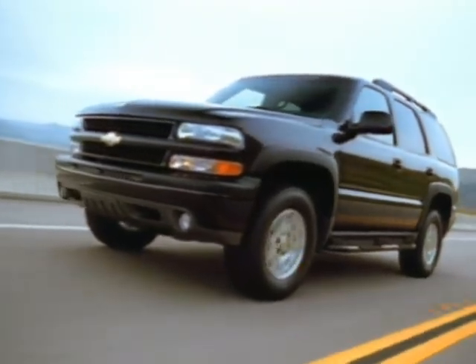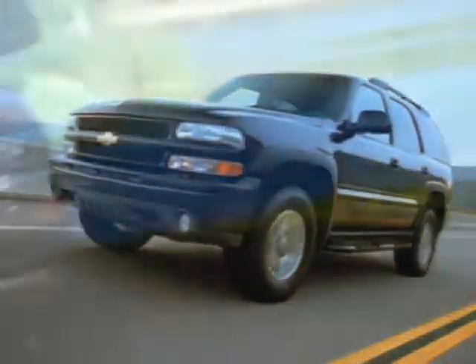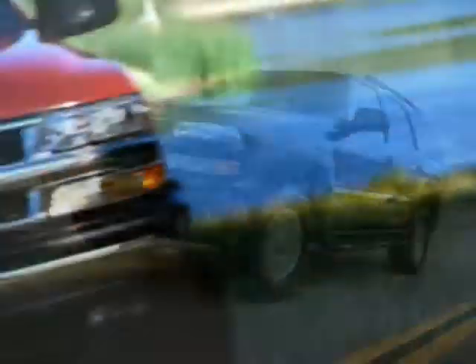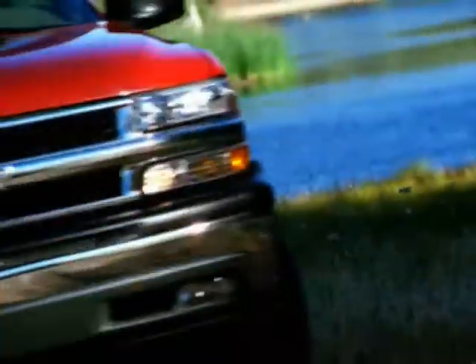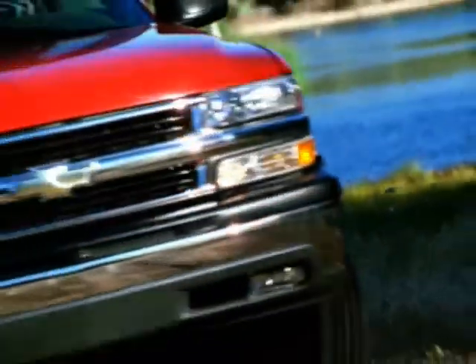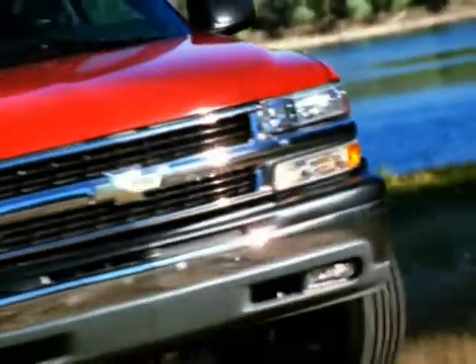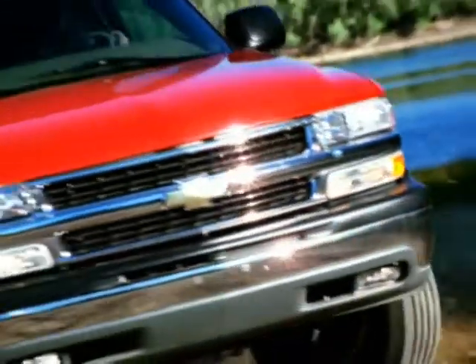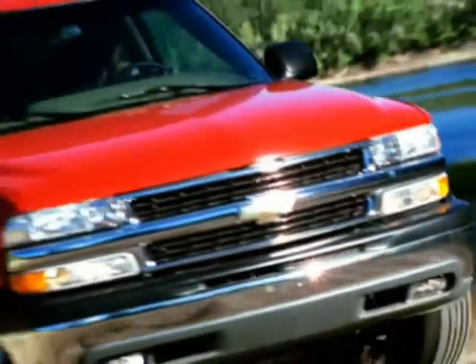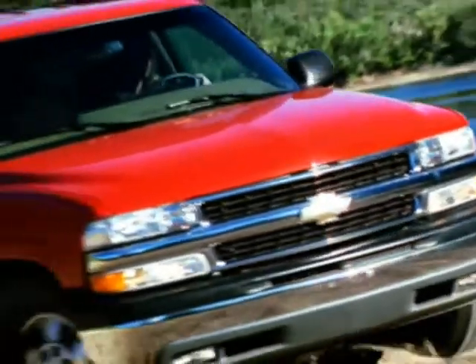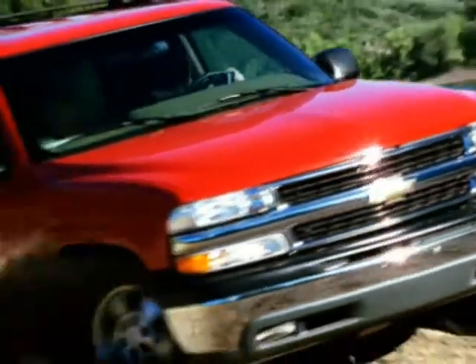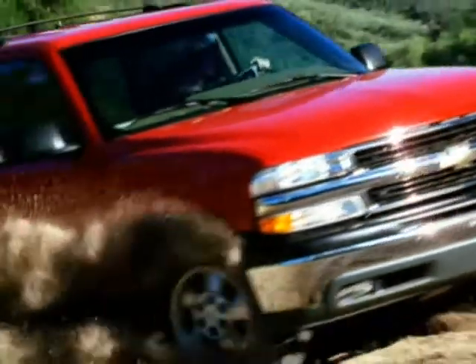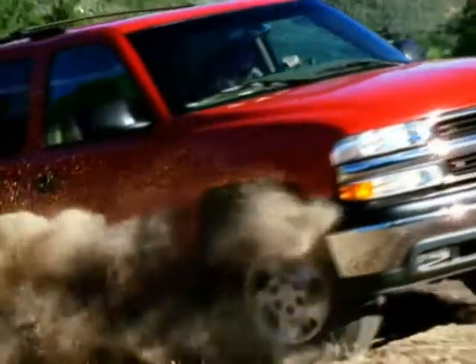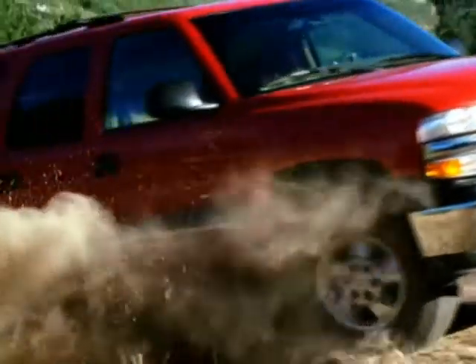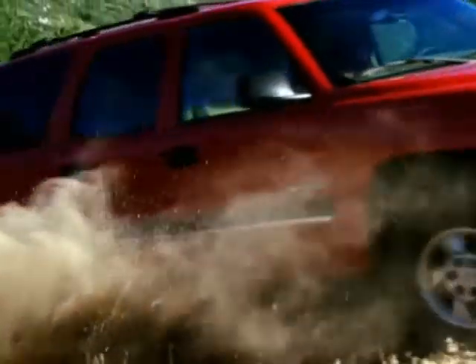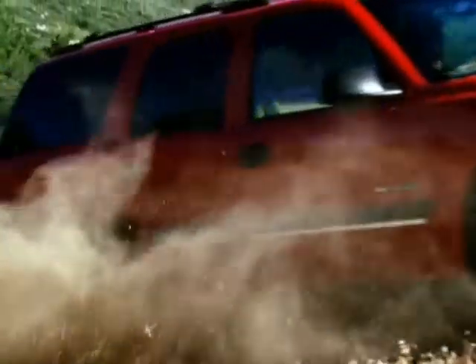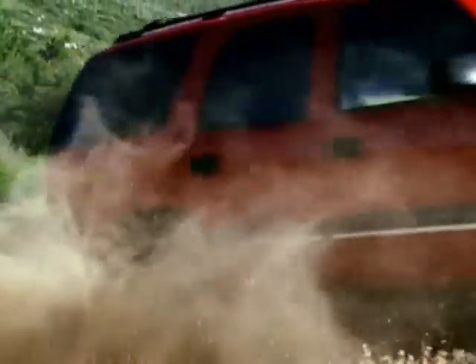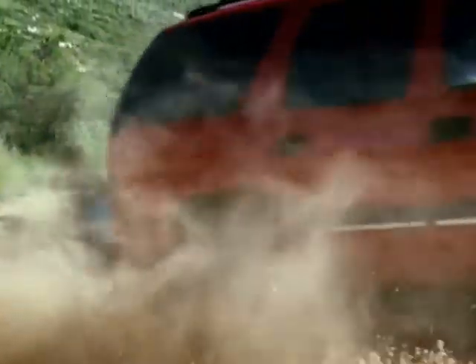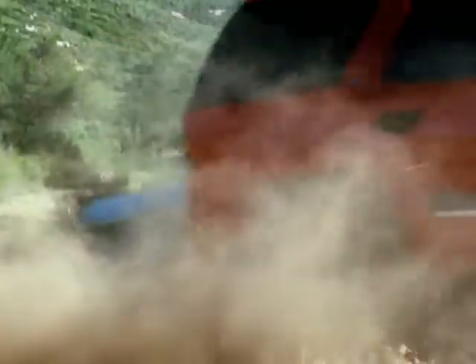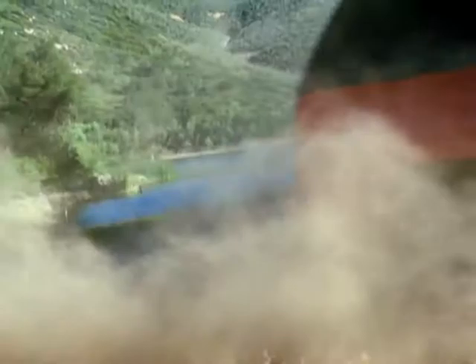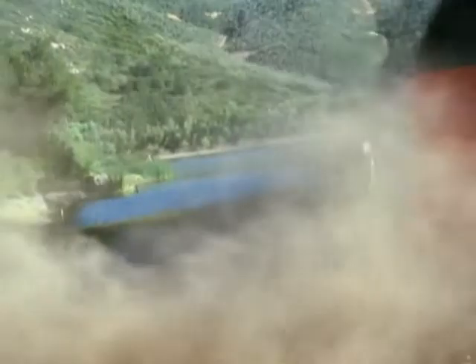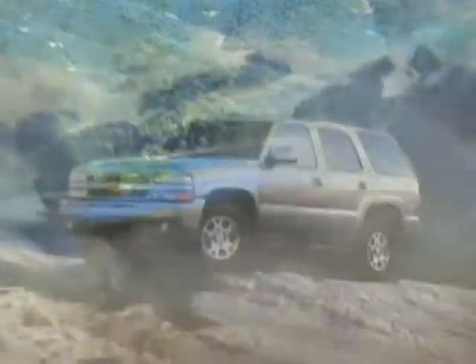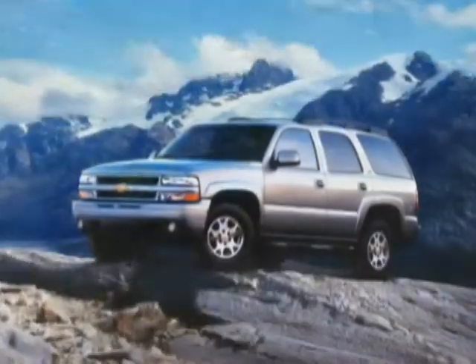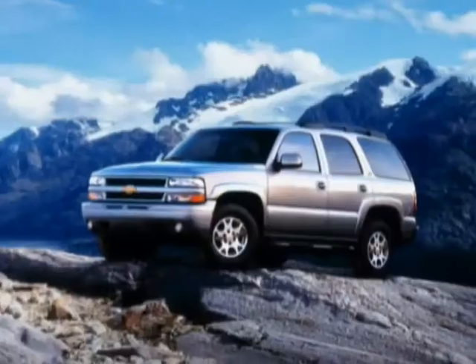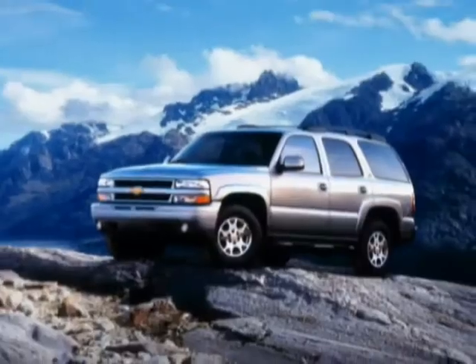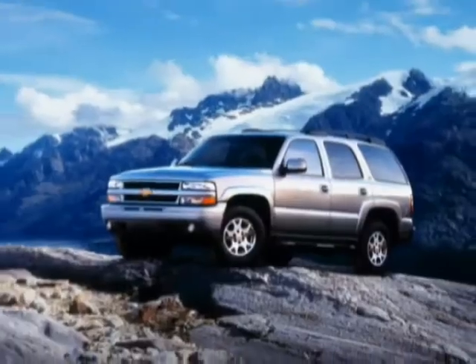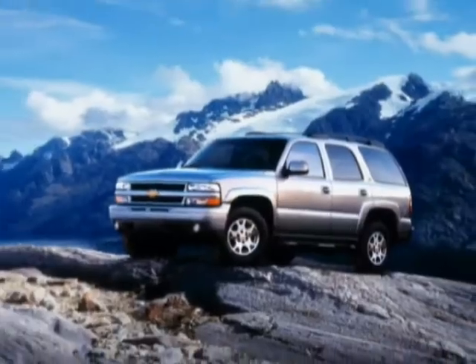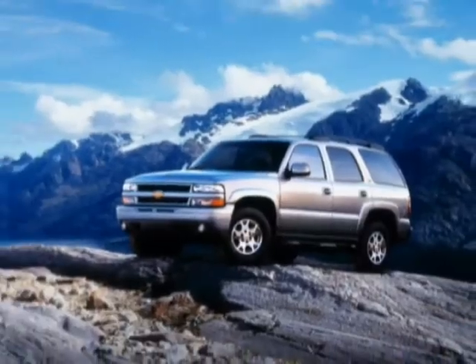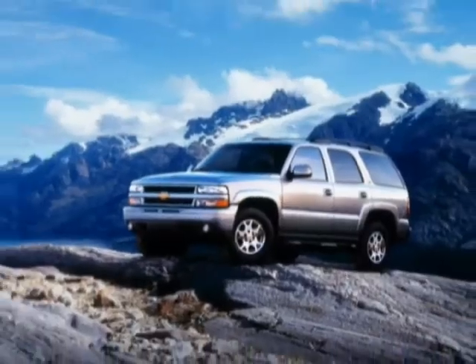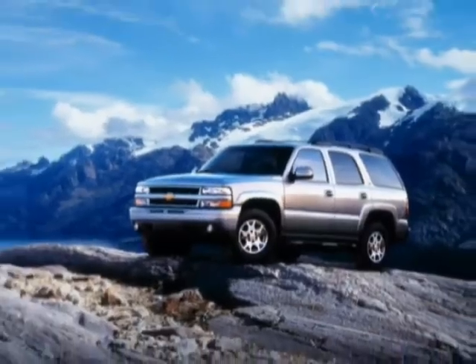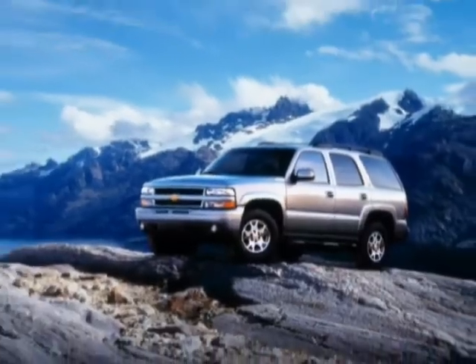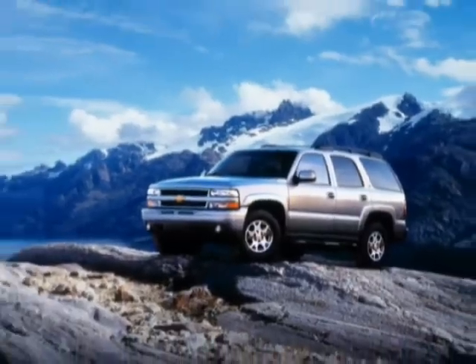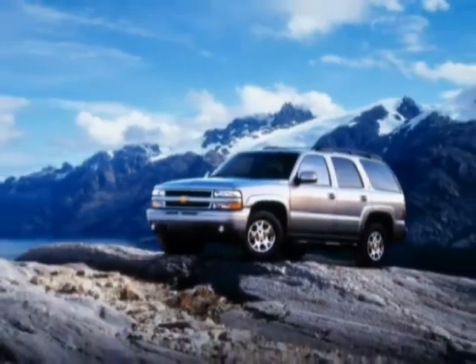The 2003 Chevy Tahoe, equipped with the power you'd expect in a tough Chevy truck.